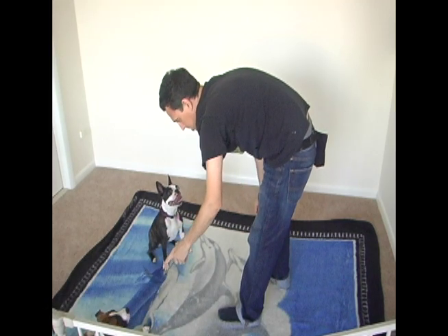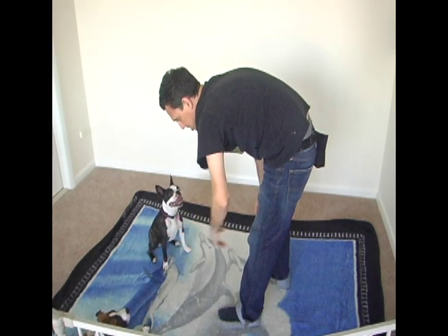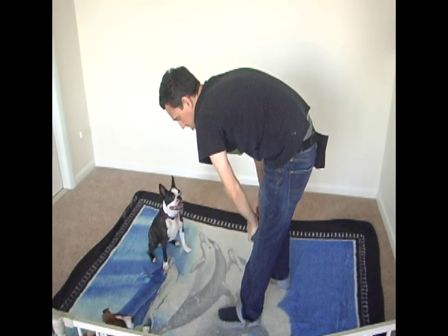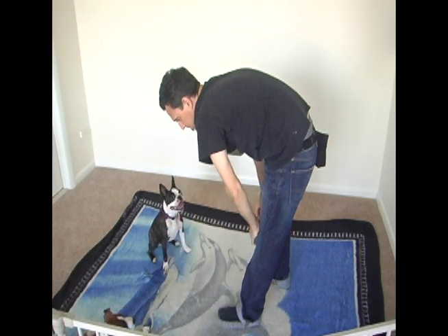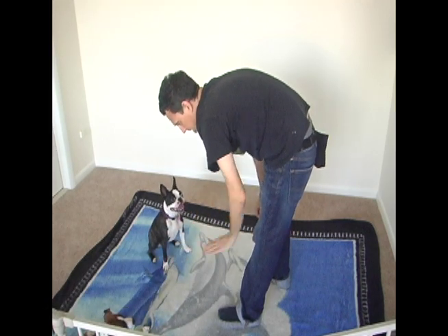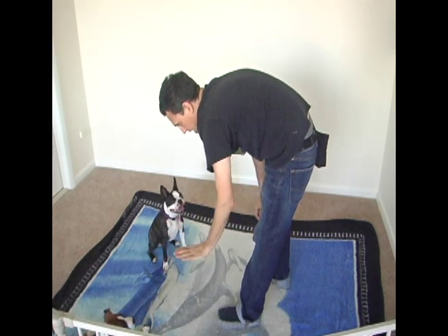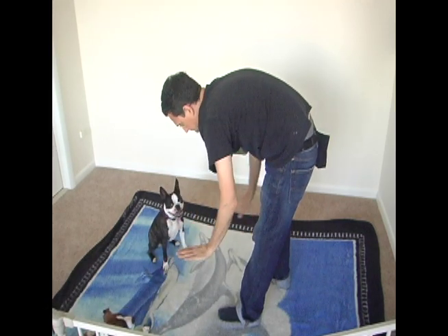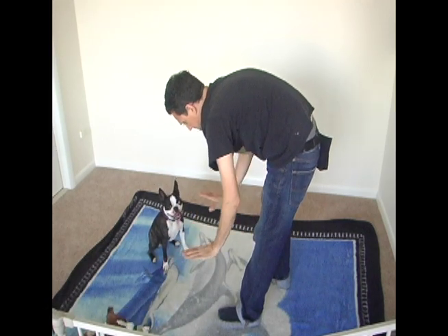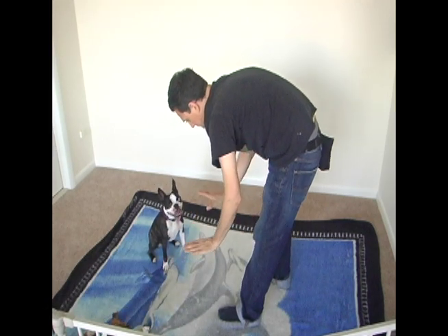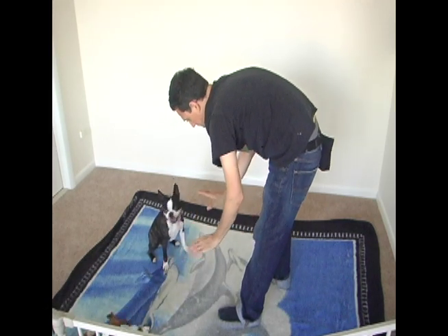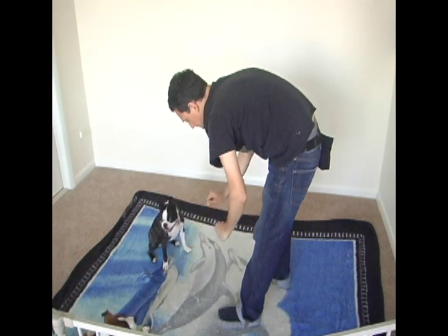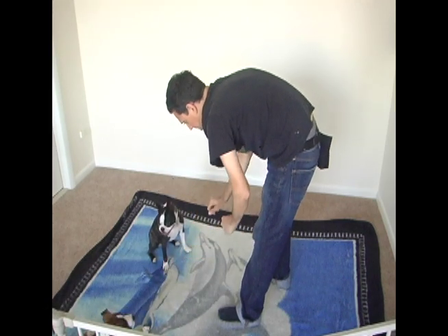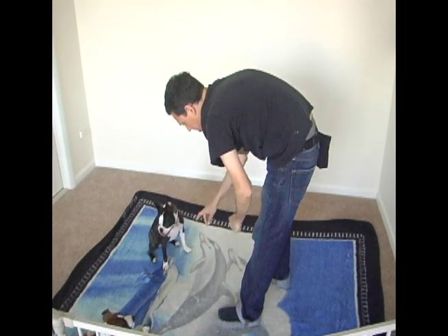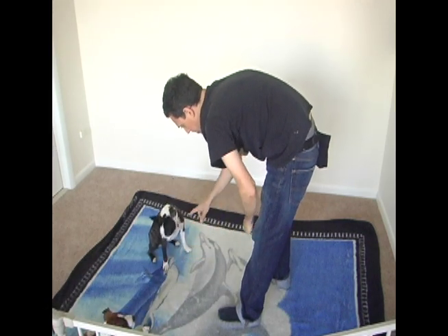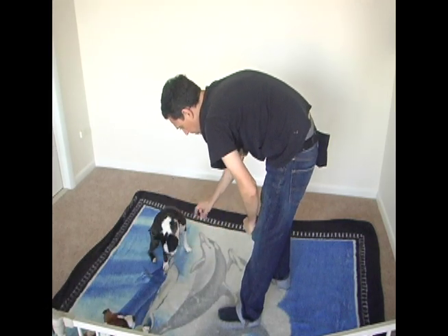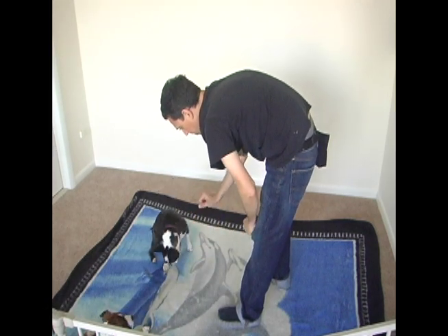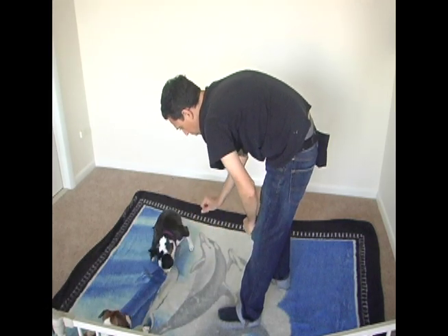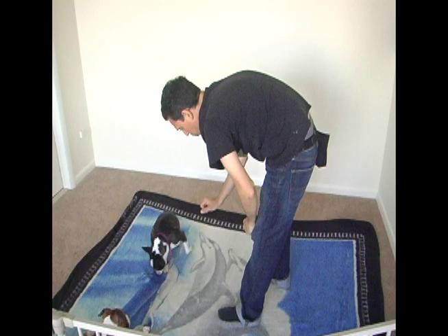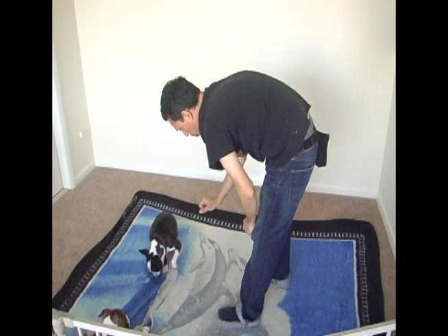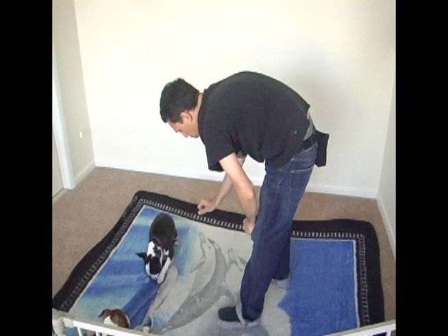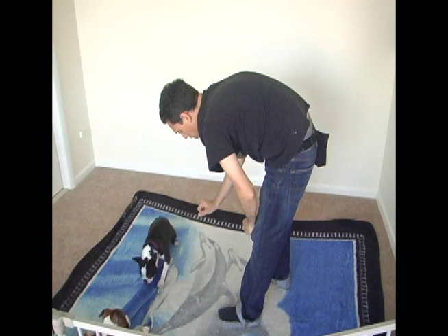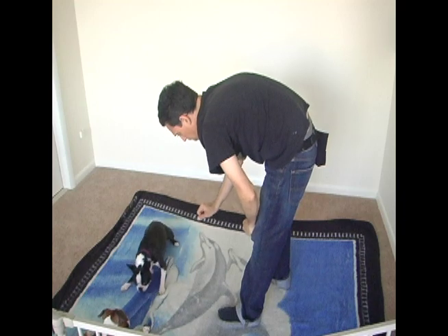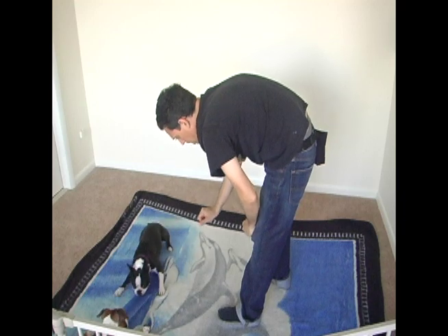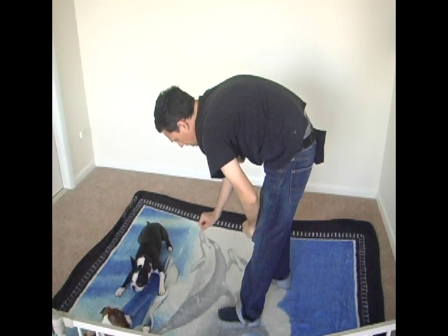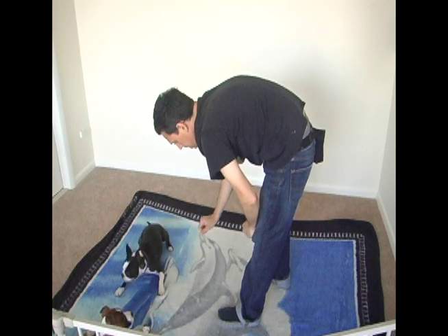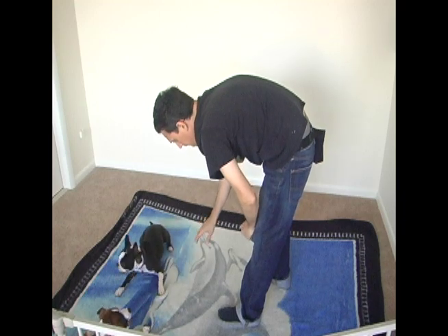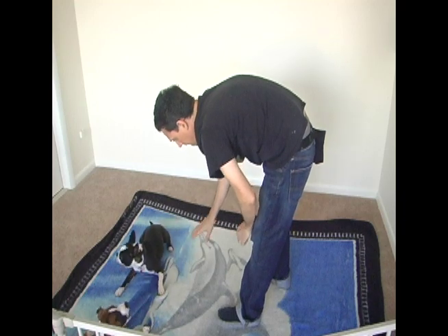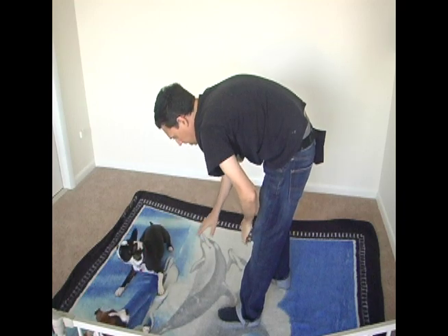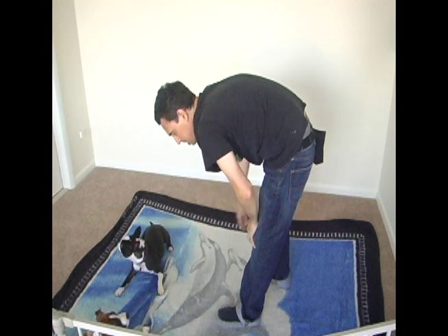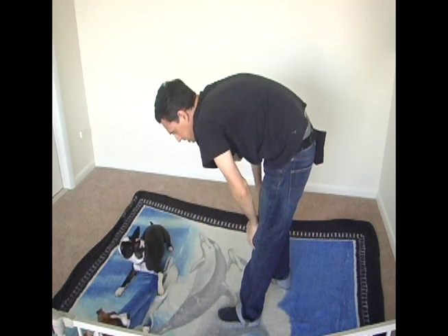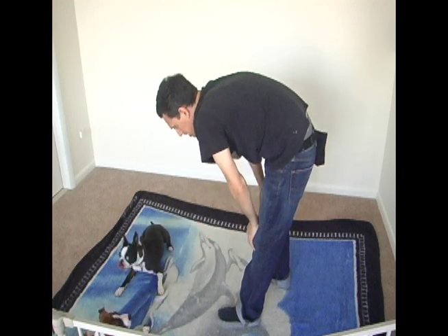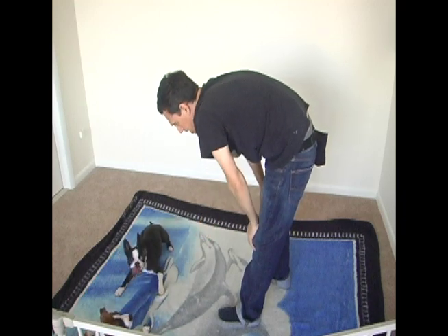Even though Stella's not sitting — I gave her a hand signal for sit and she's laying down — I let it slide.